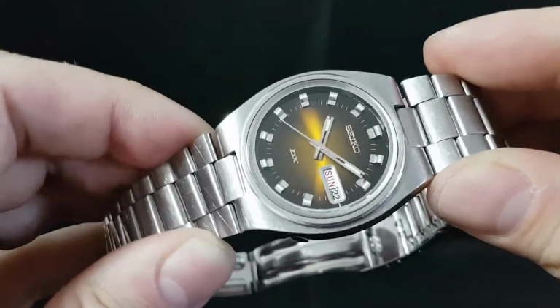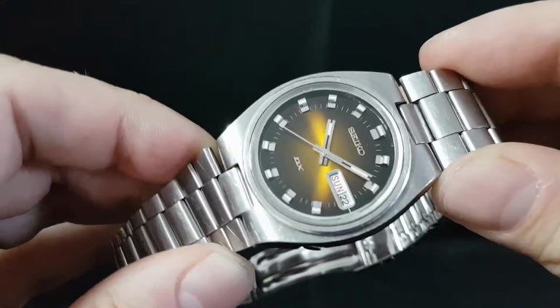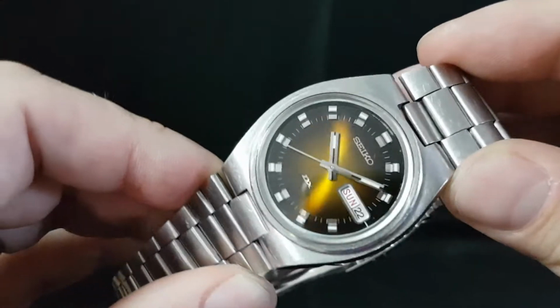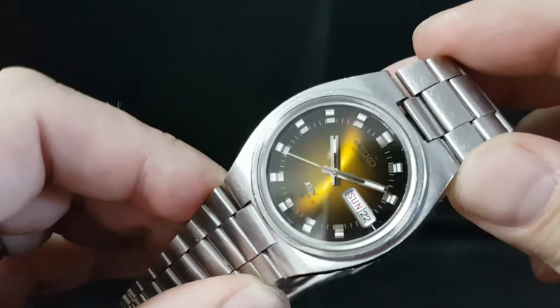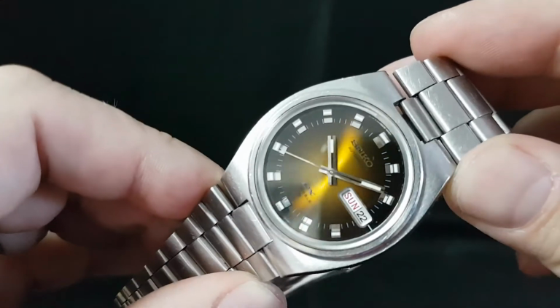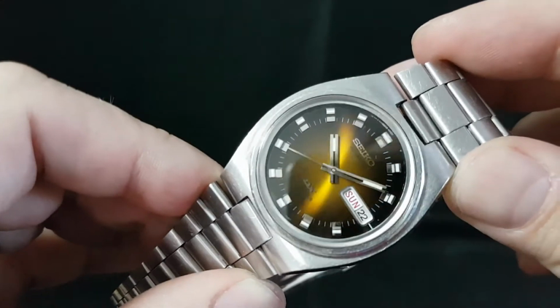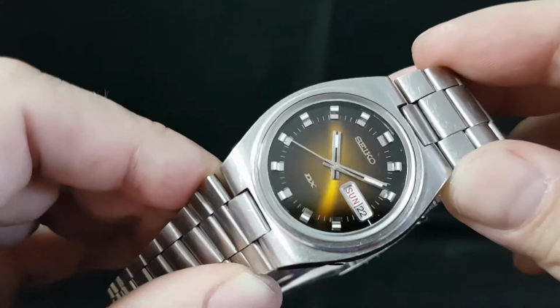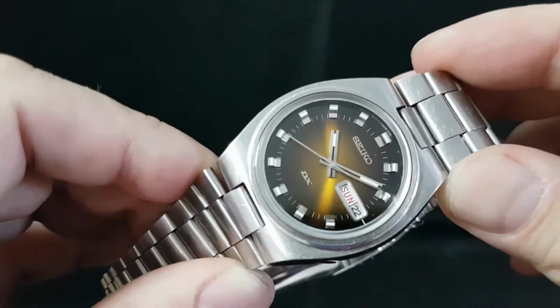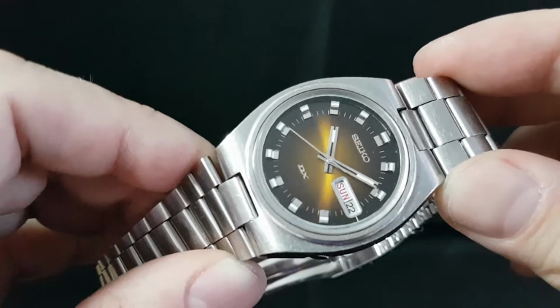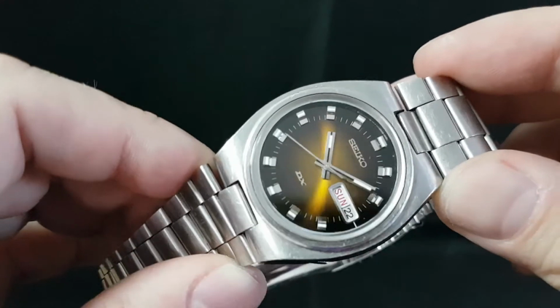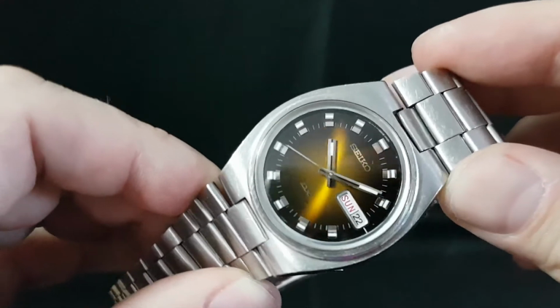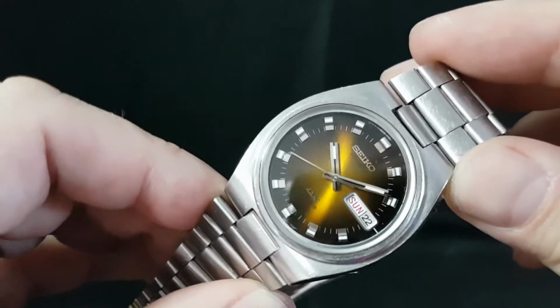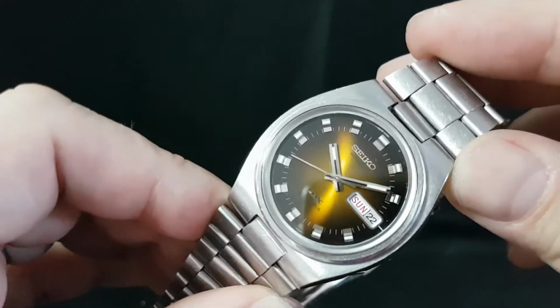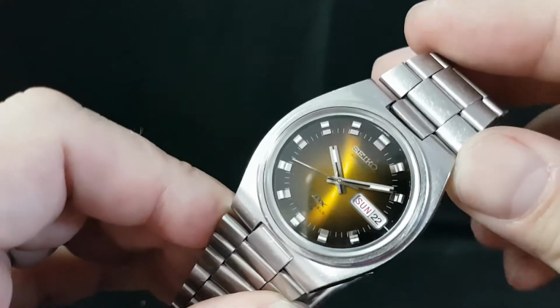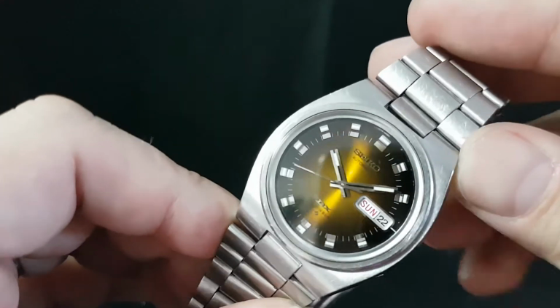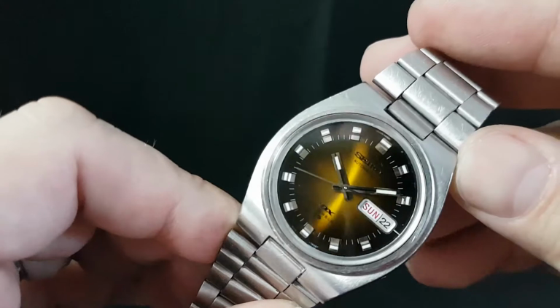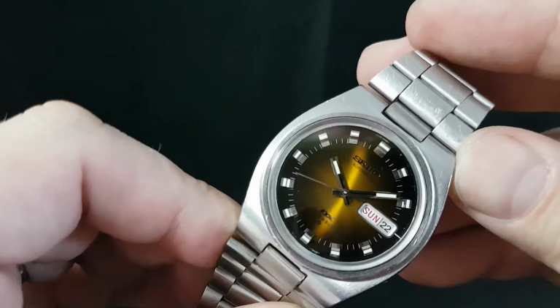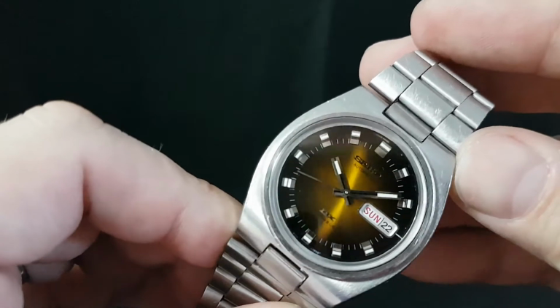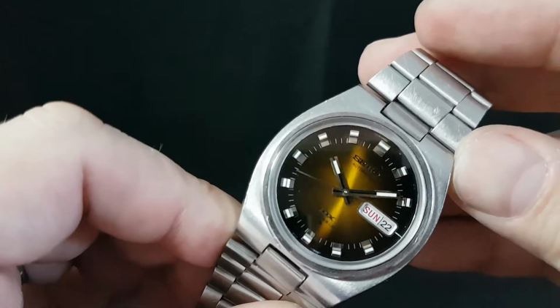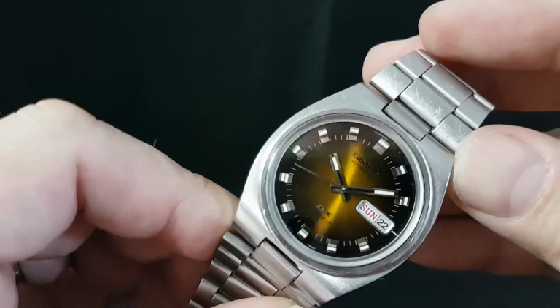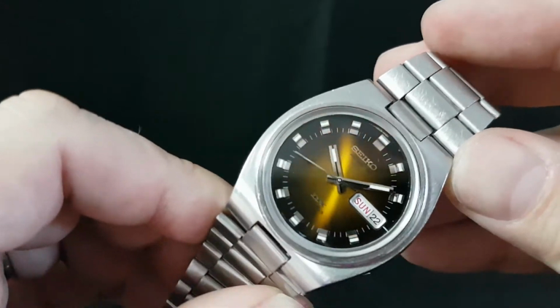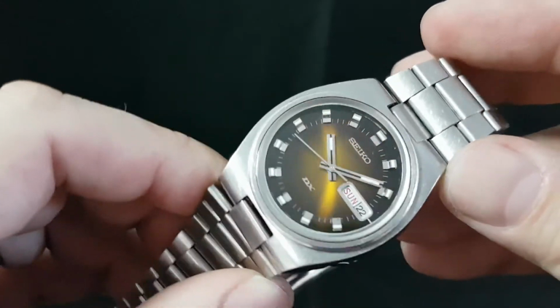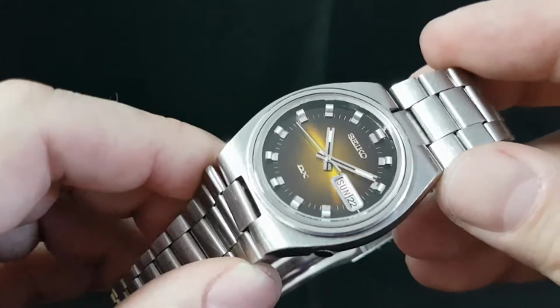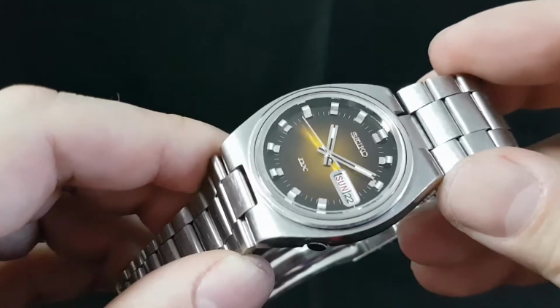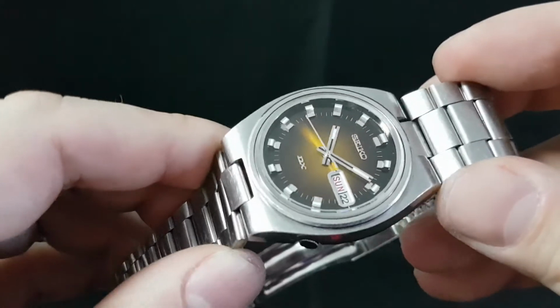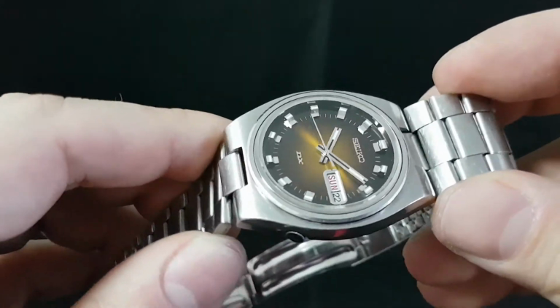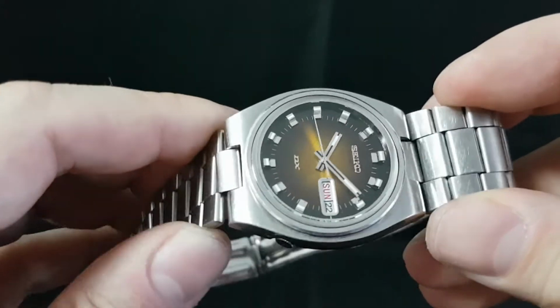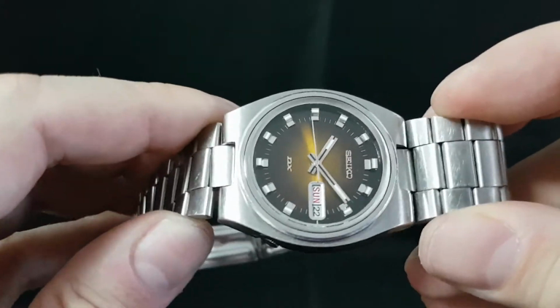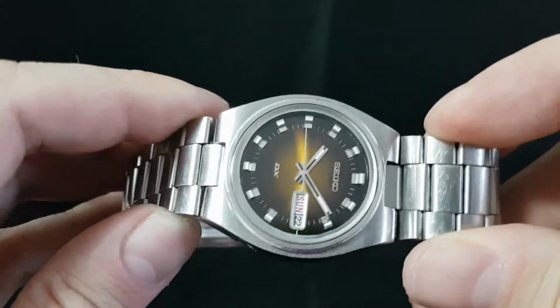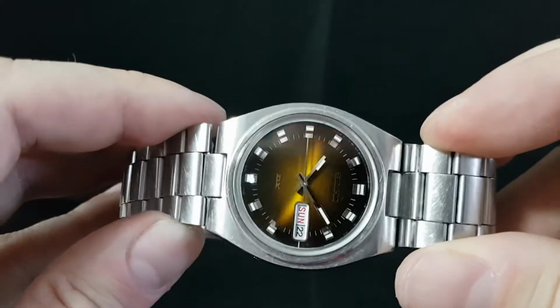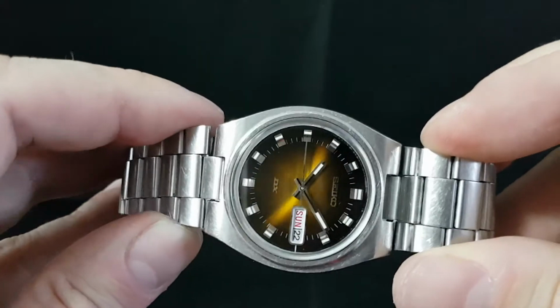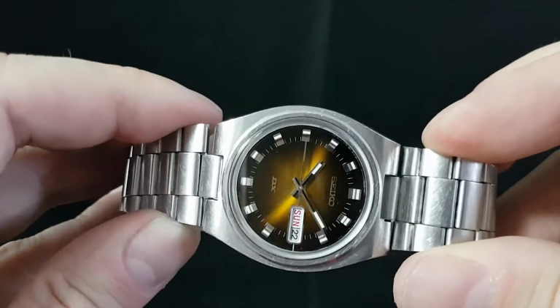And of course that dial, sometimes known as Tiger's Eye, sometimes known as Tobacco Dial.